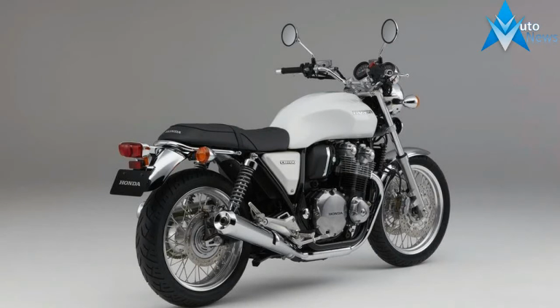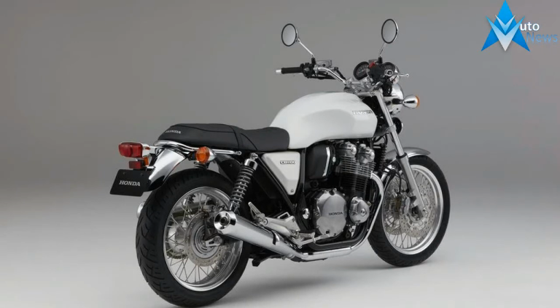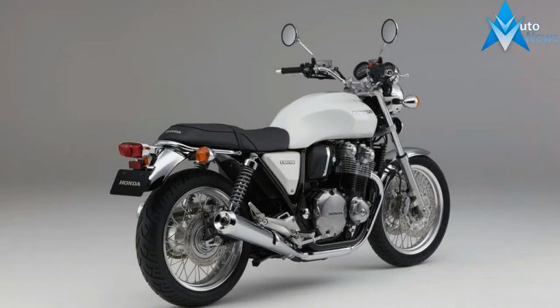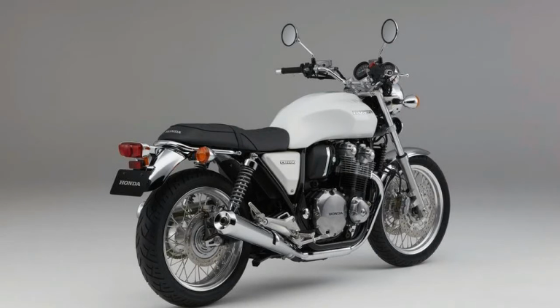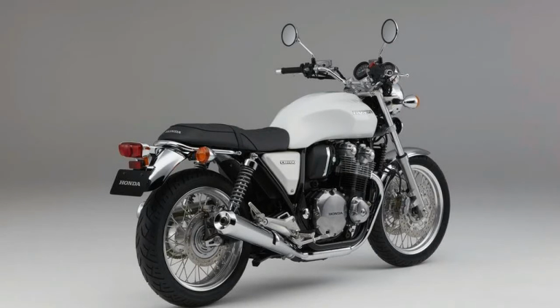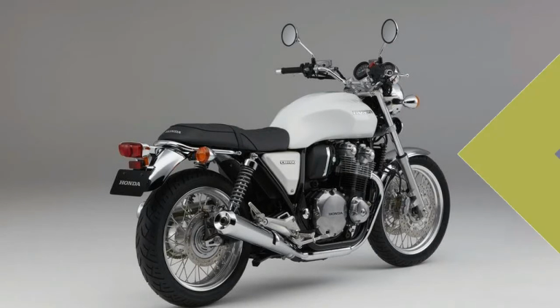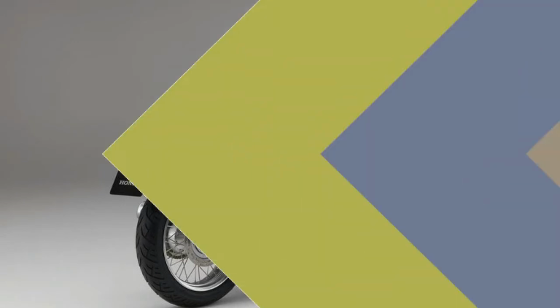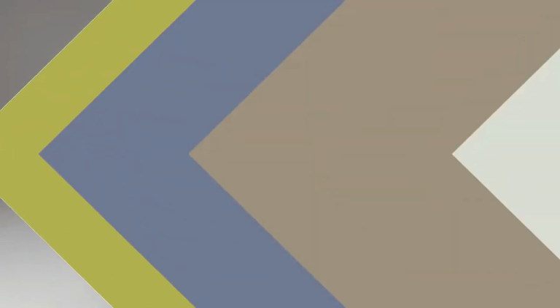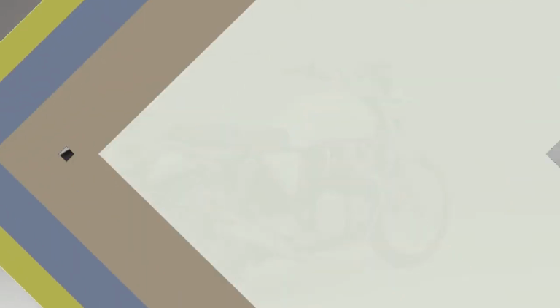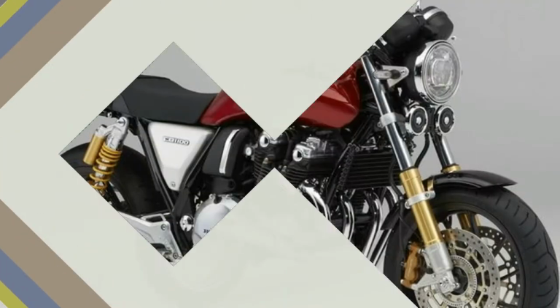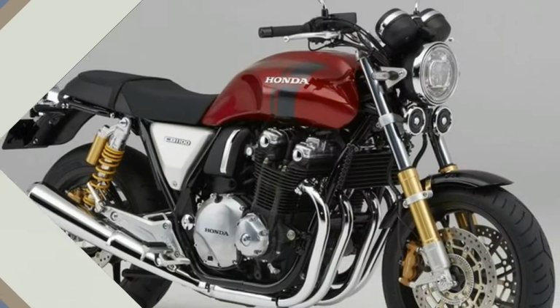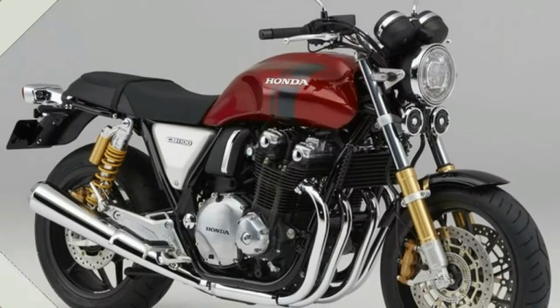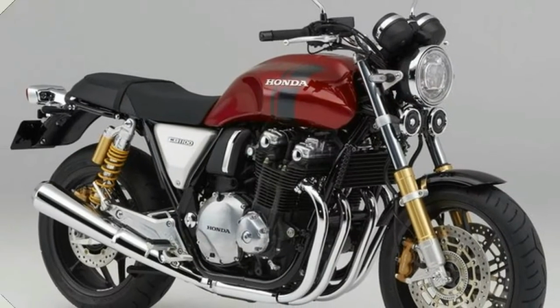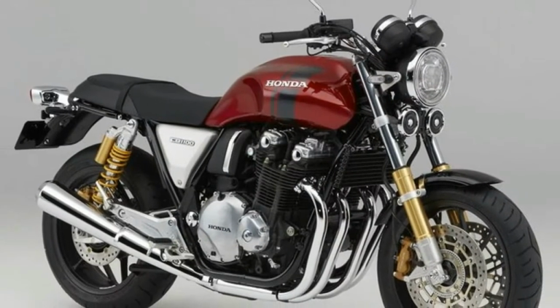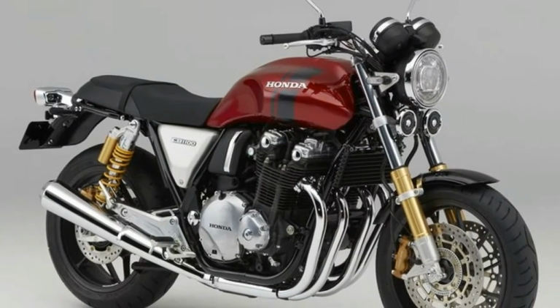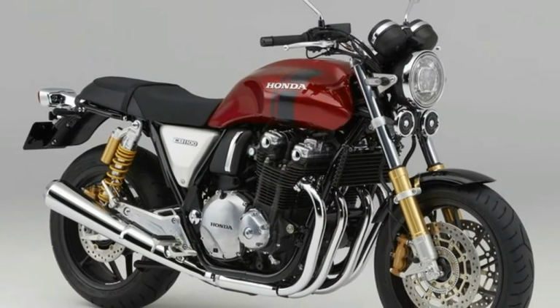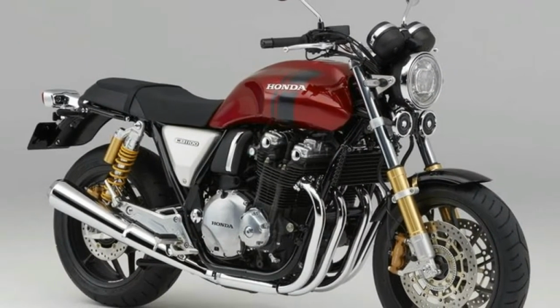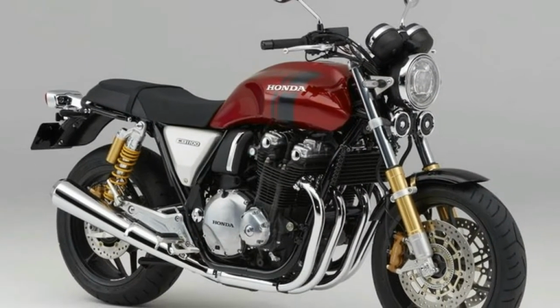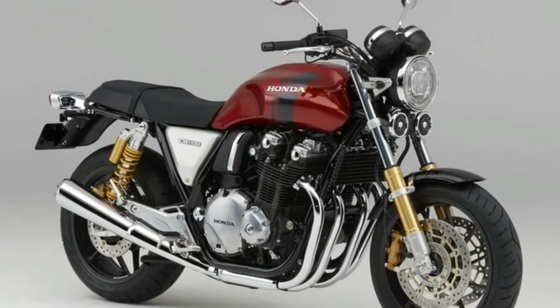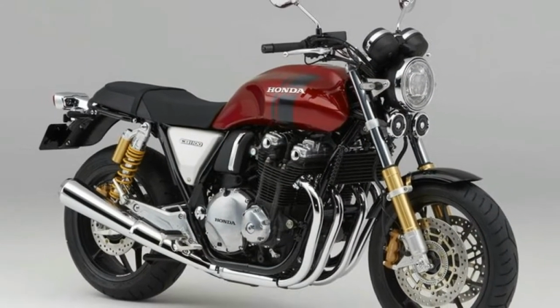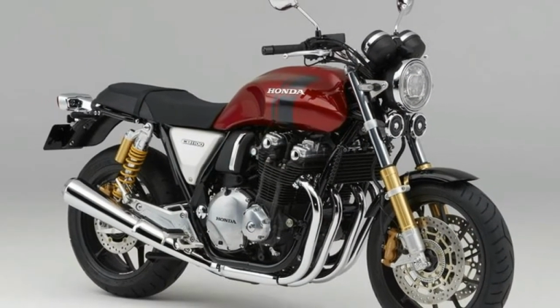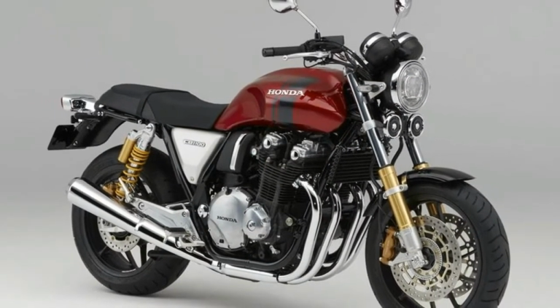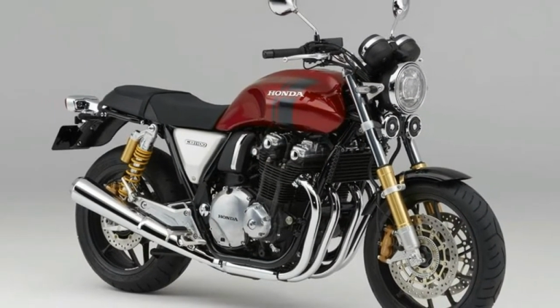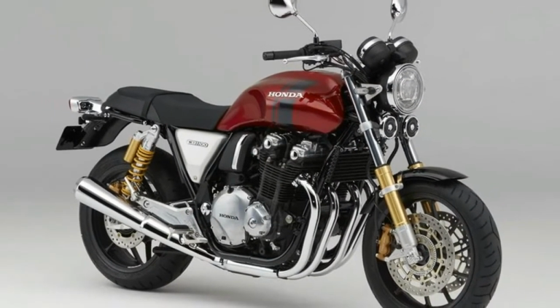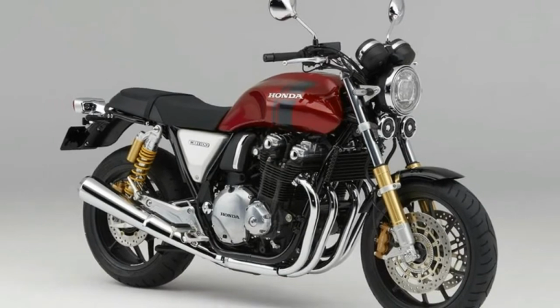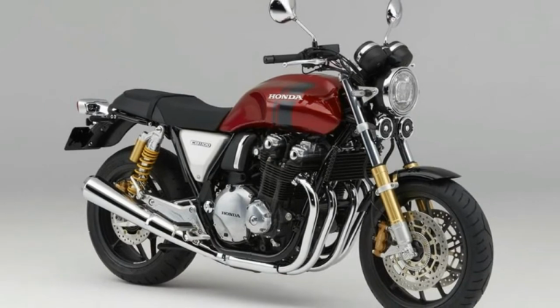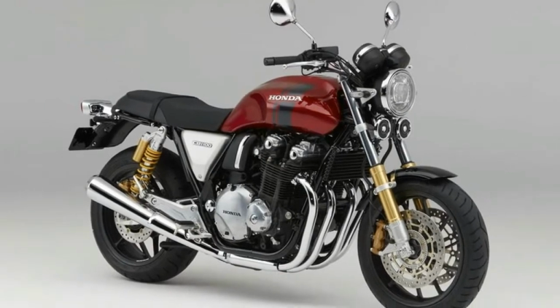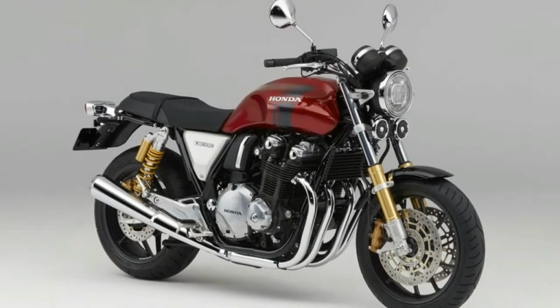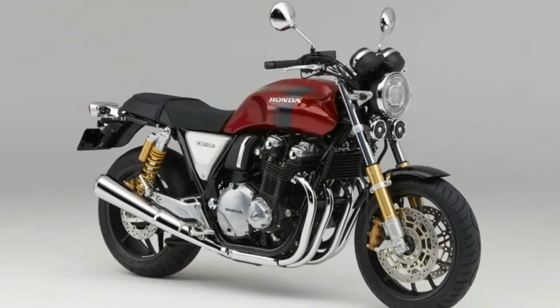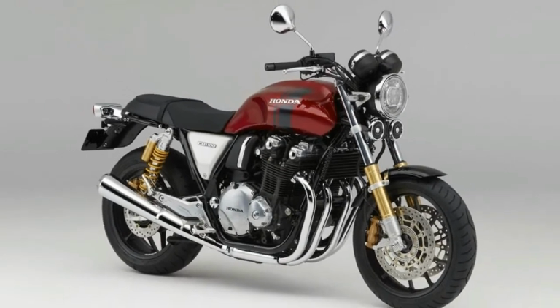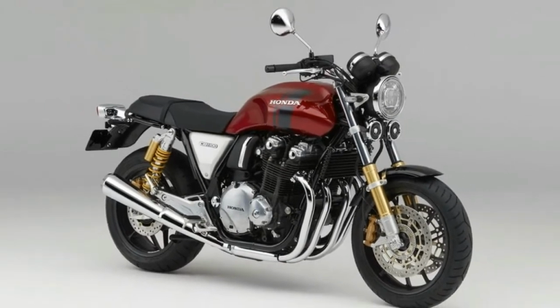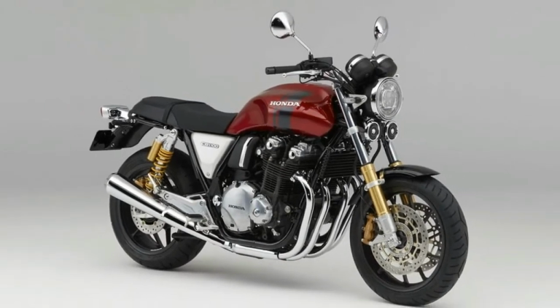Having spent some time on one, I can tell you it was very Honda — read: boring.